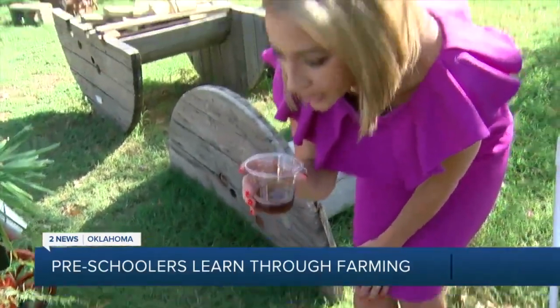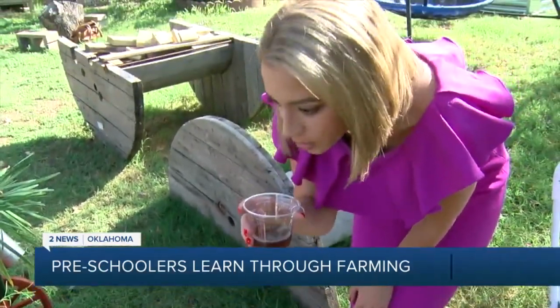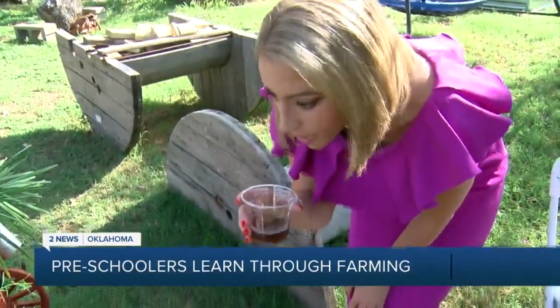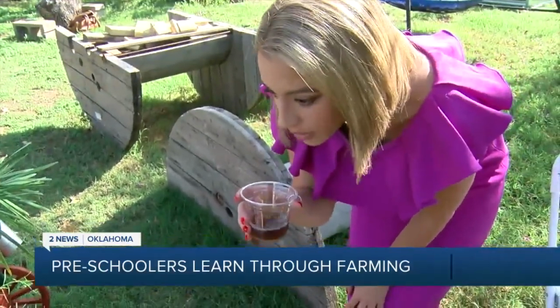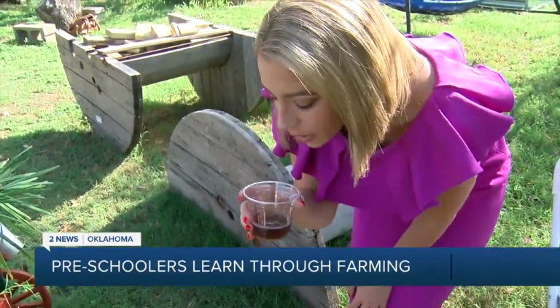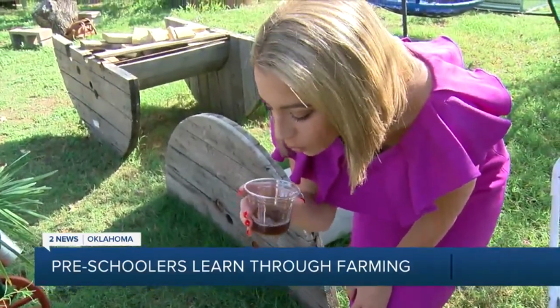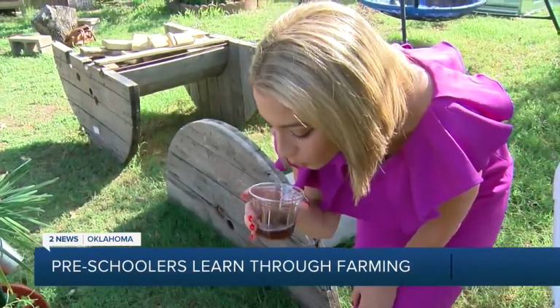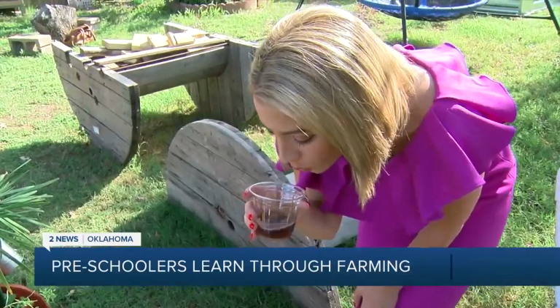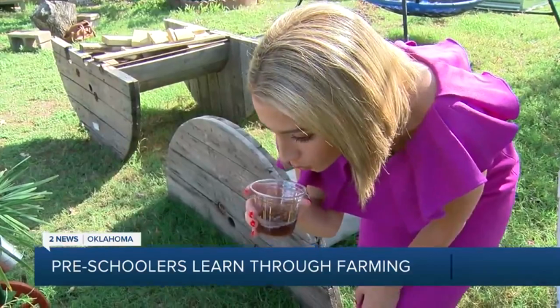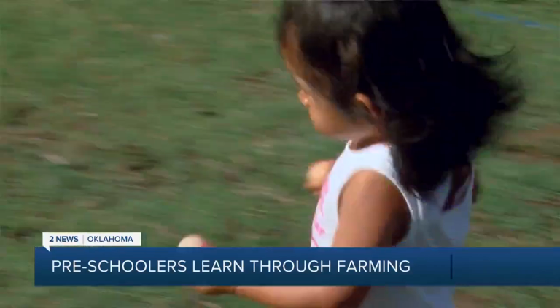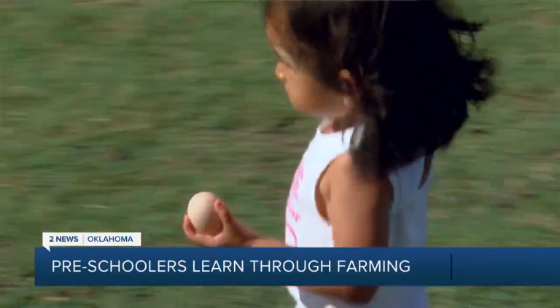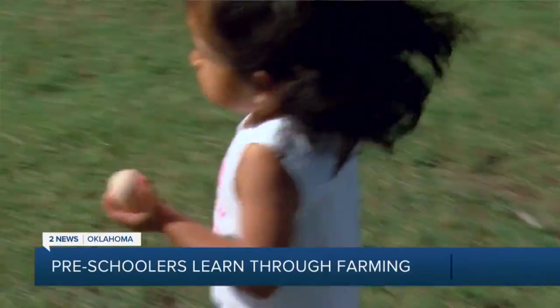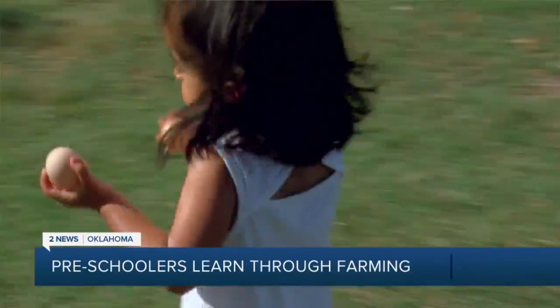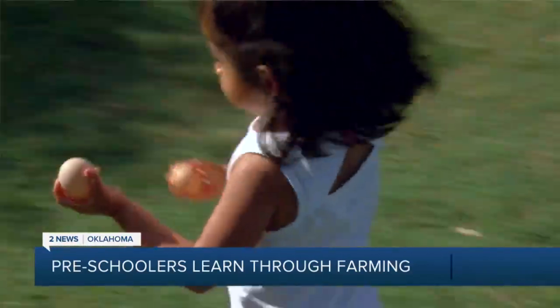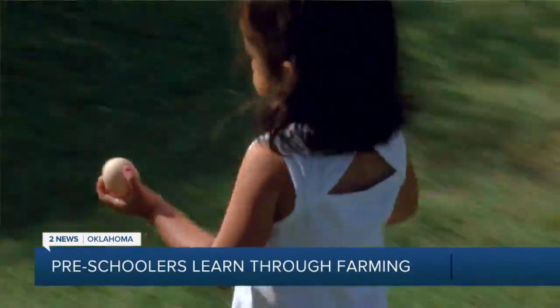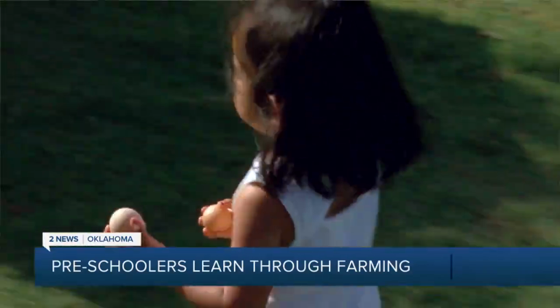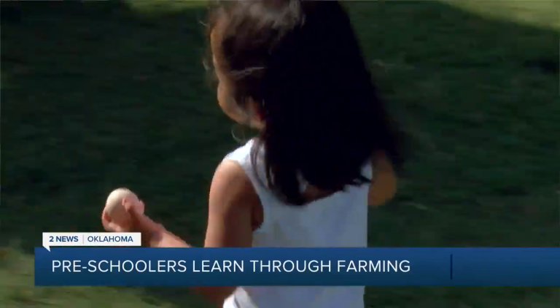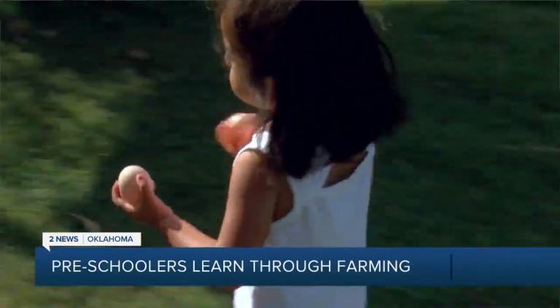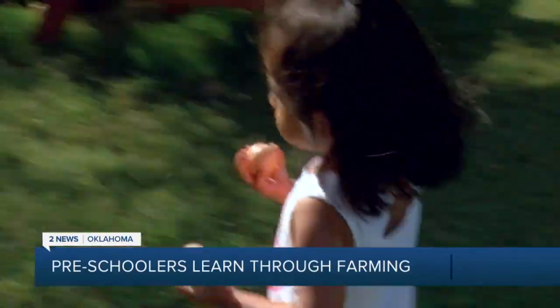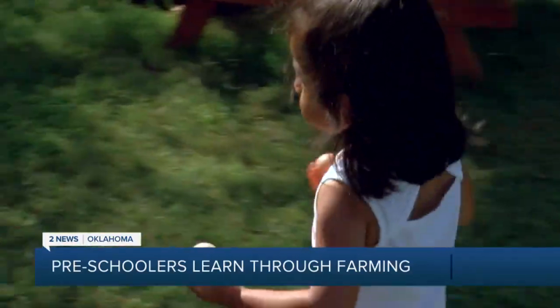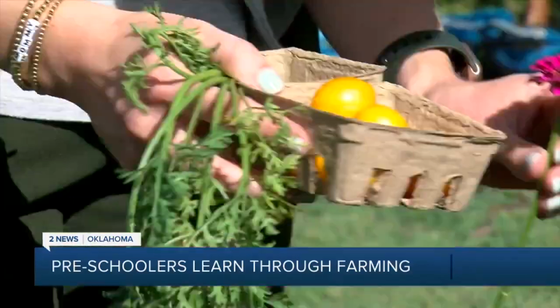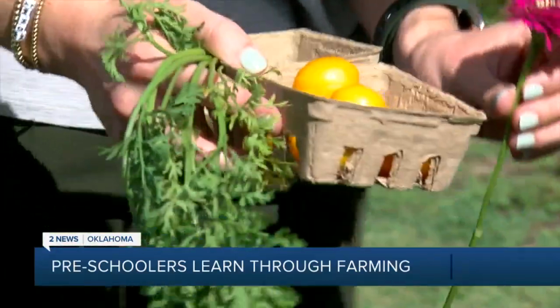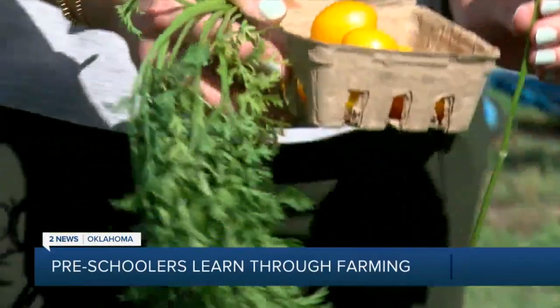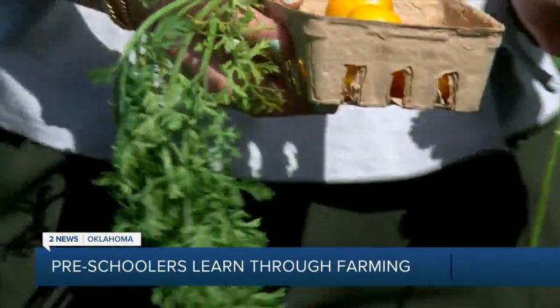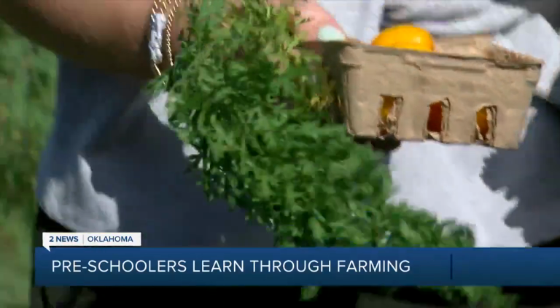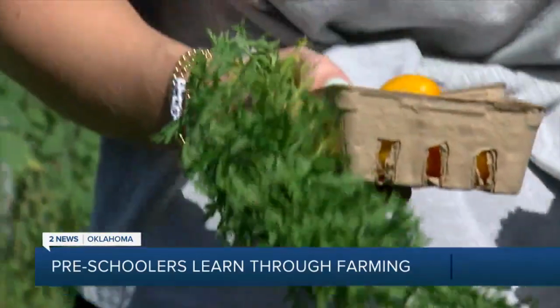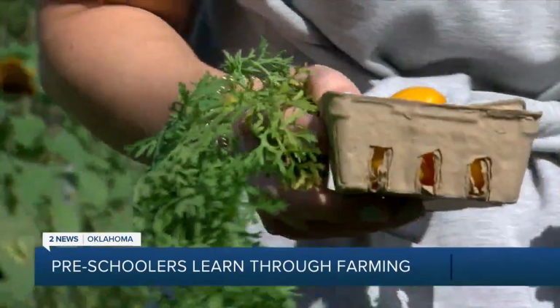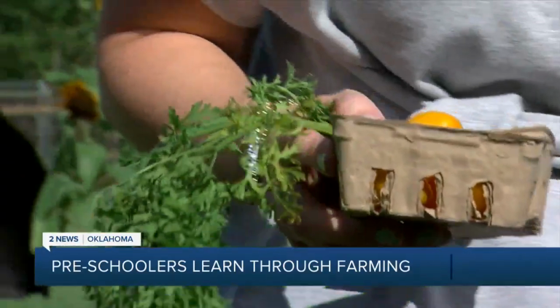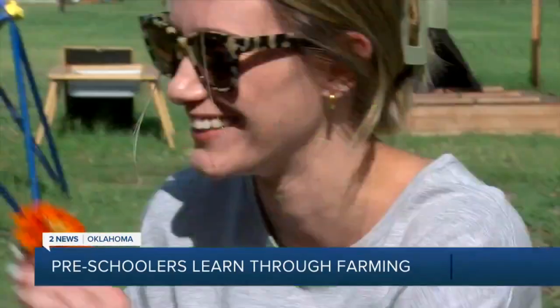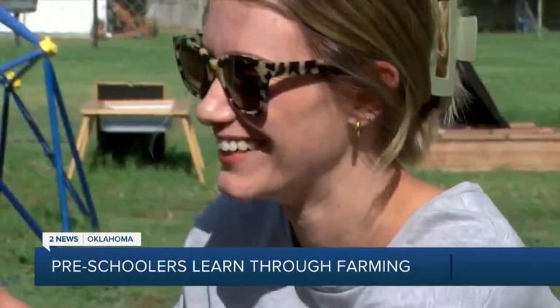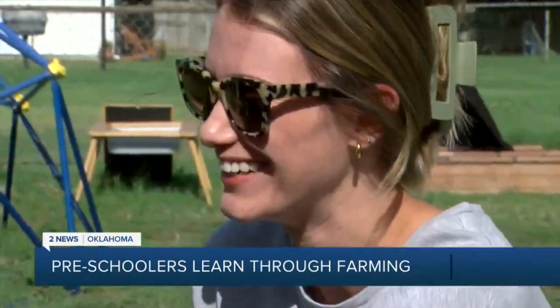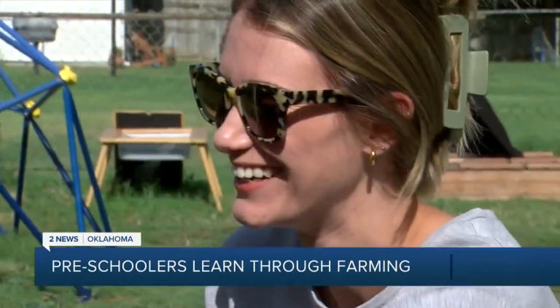And it was back to work, selling eggs, peppers, flowers, carrots, tomatoes, and so much more.